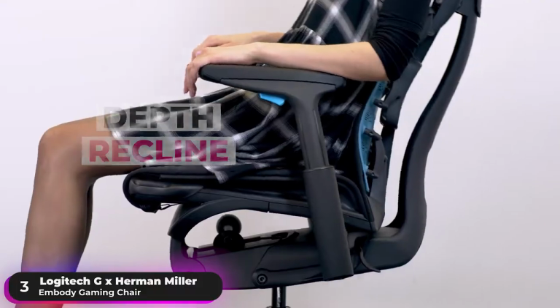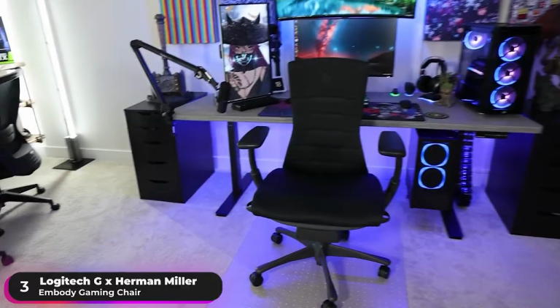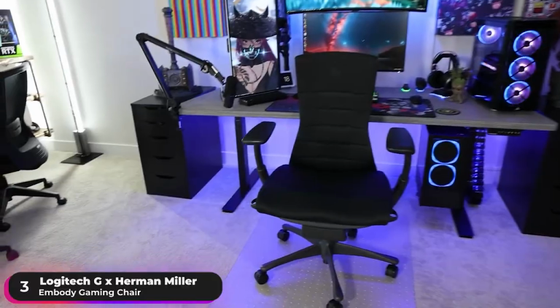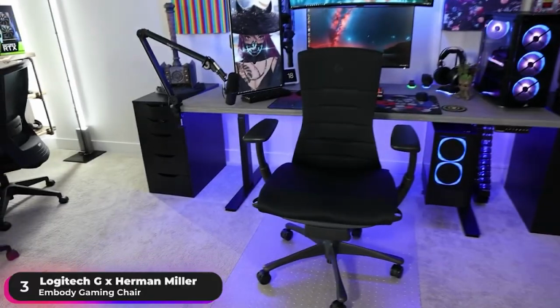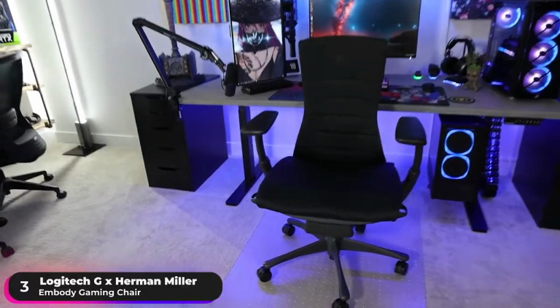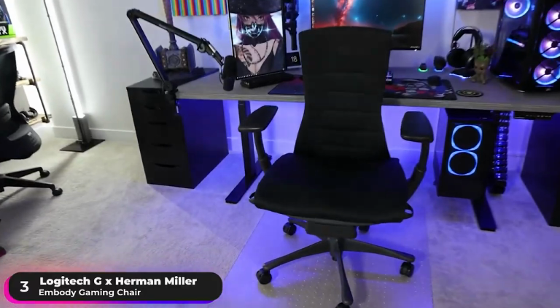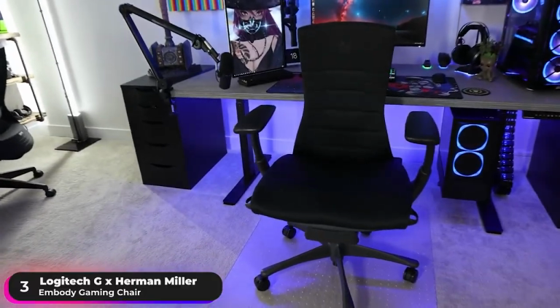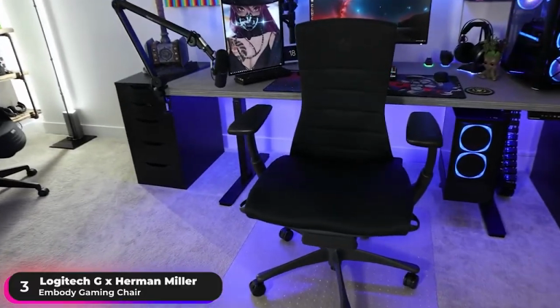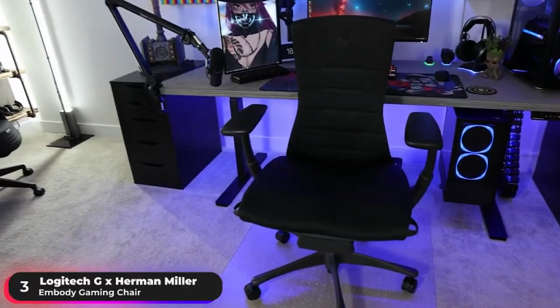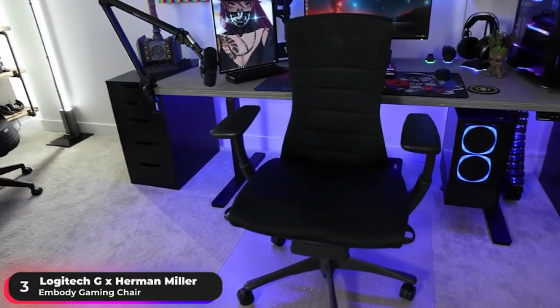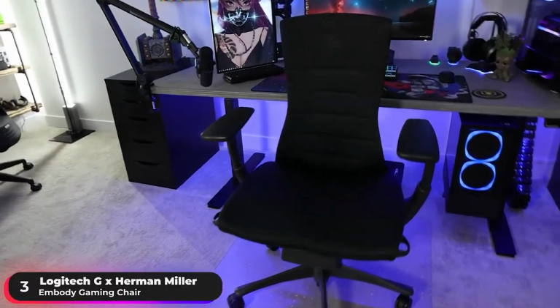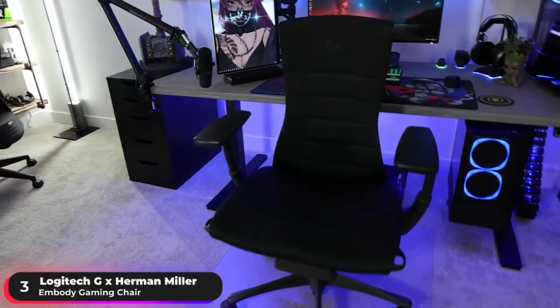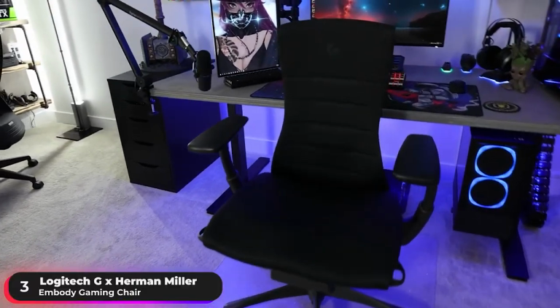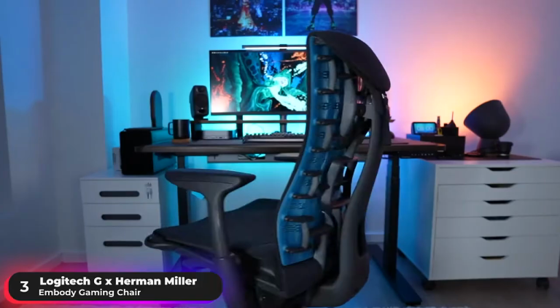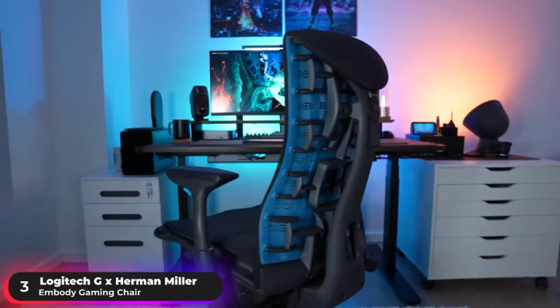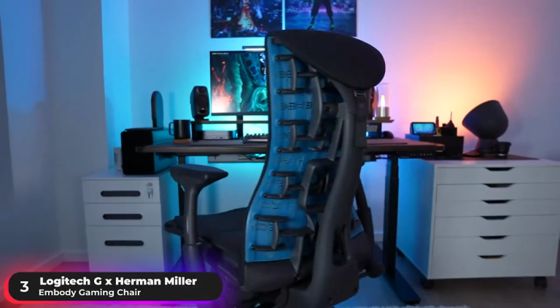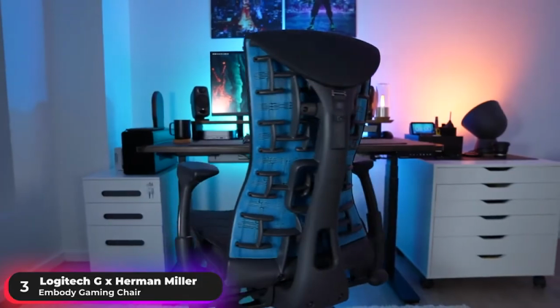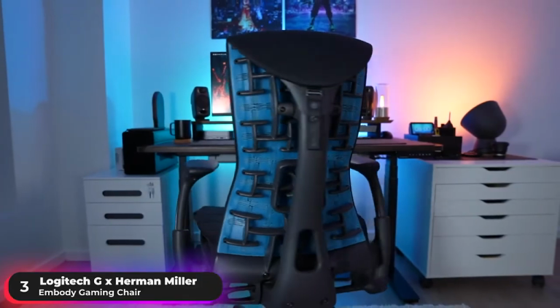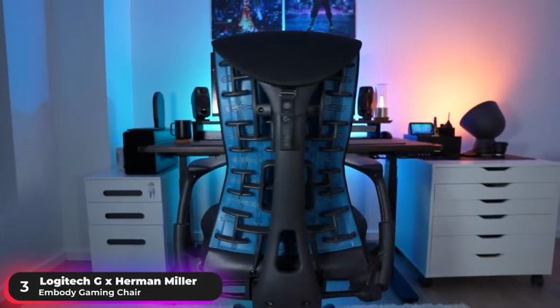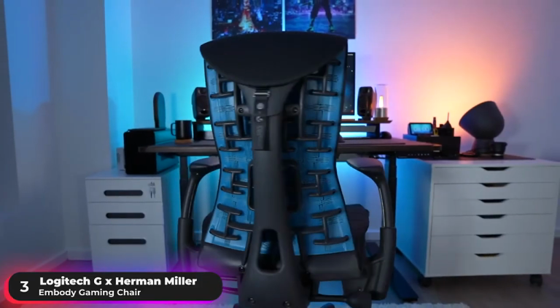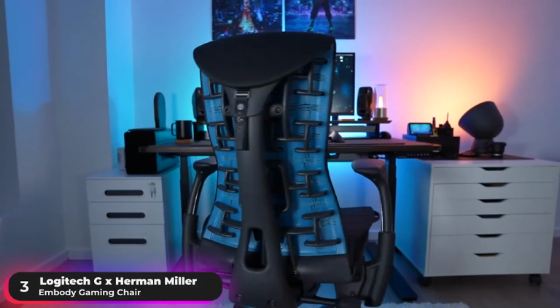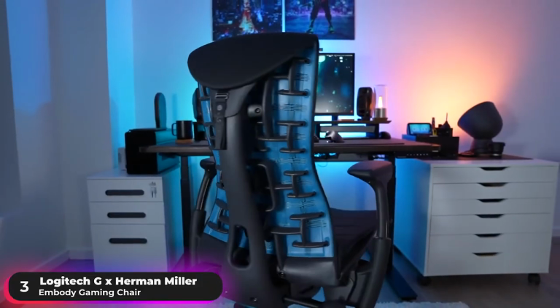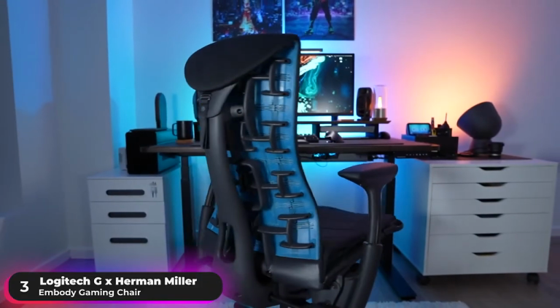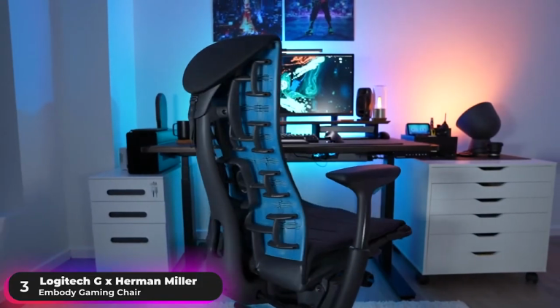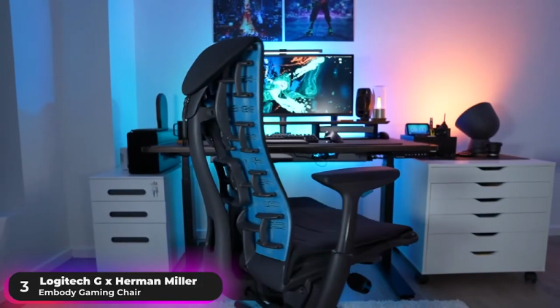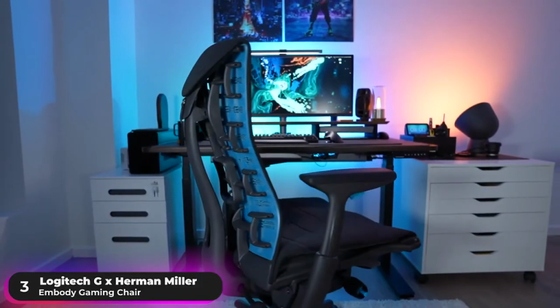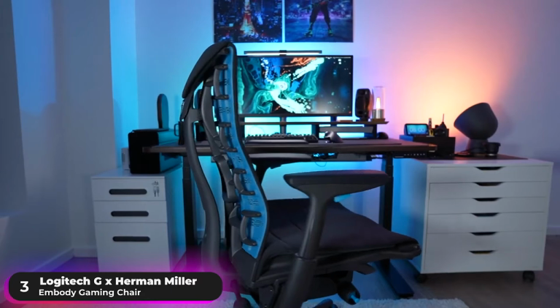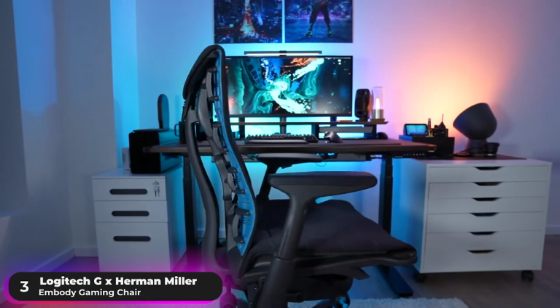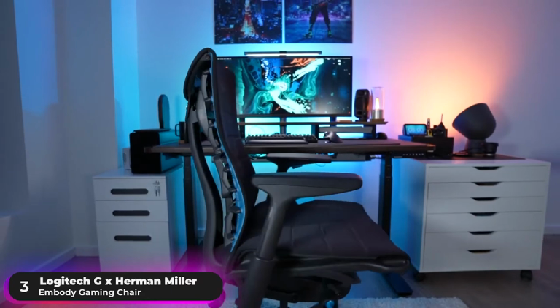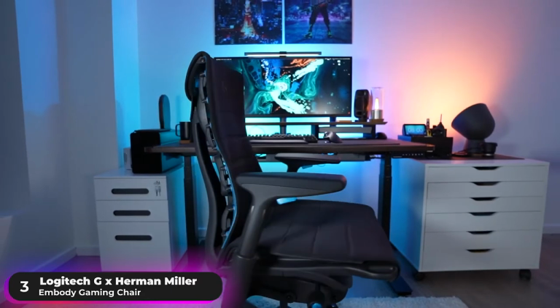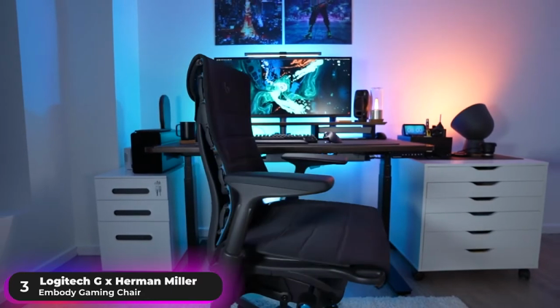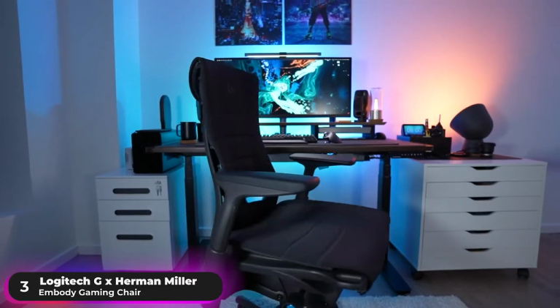If your top priorities are comfort and support, definitely check out the Logitech G and Herman Miller Embody Gaming Chair.